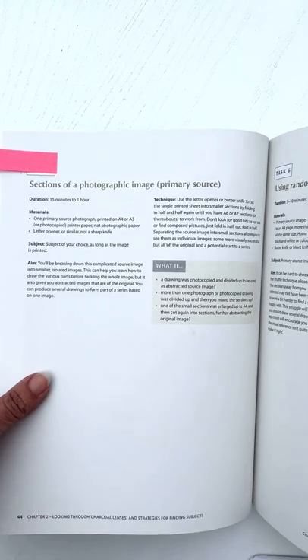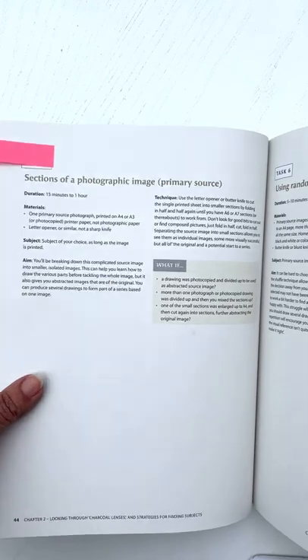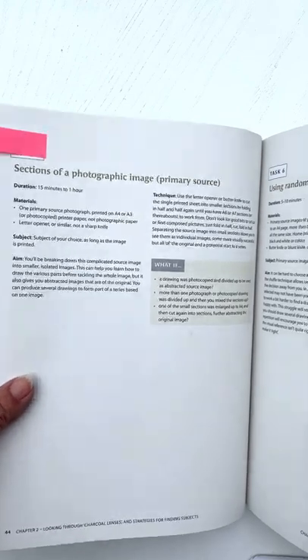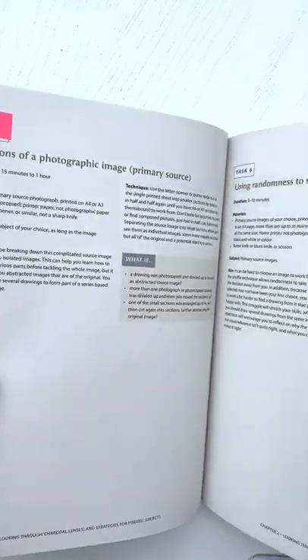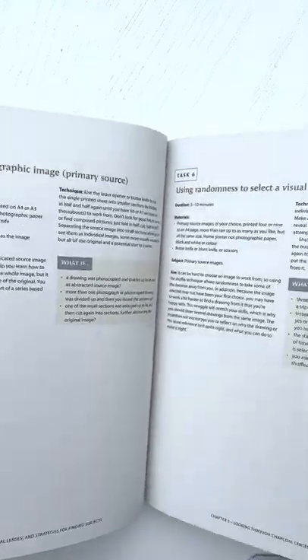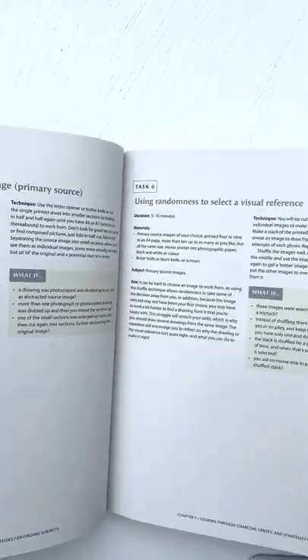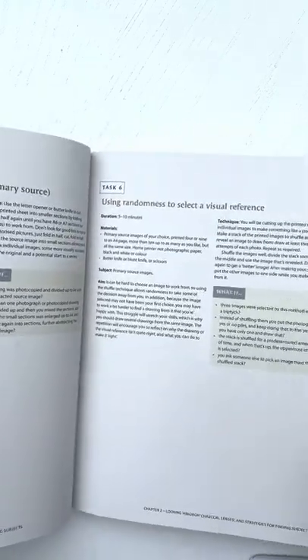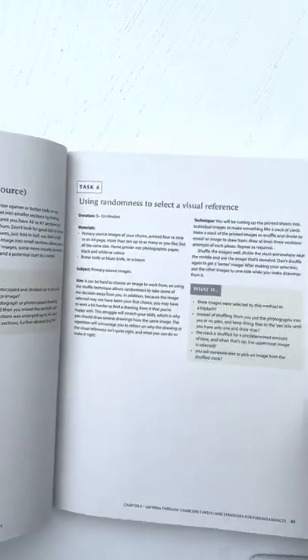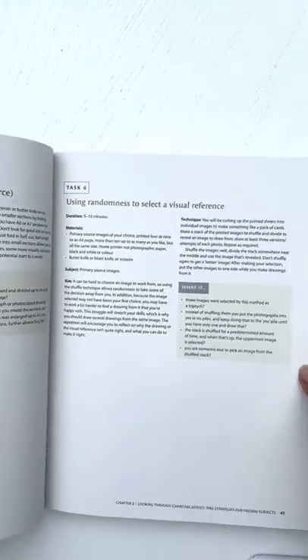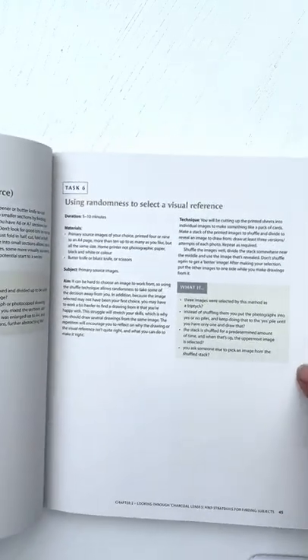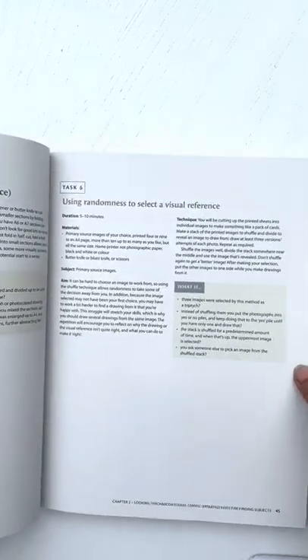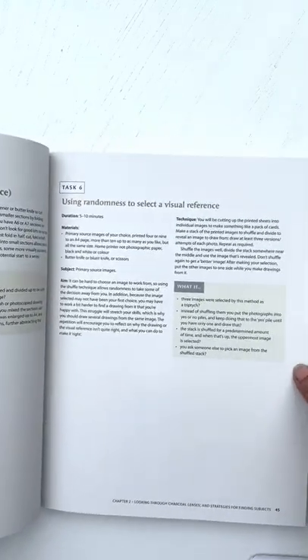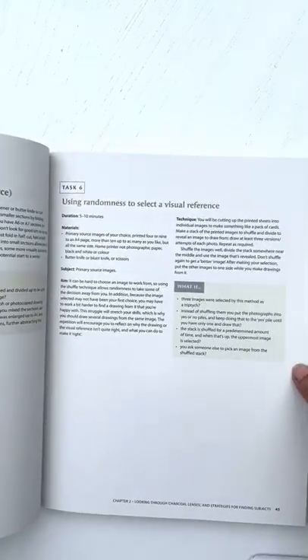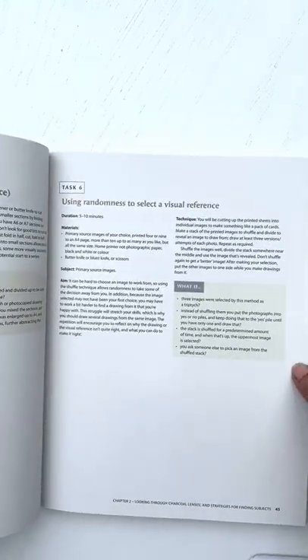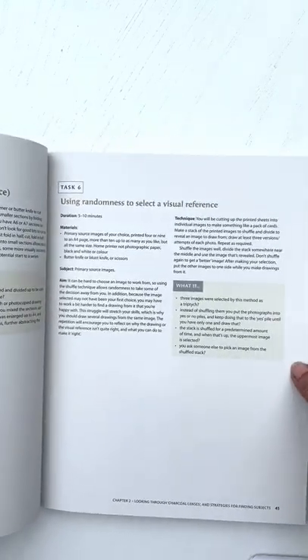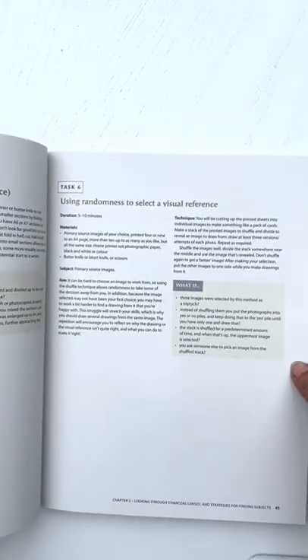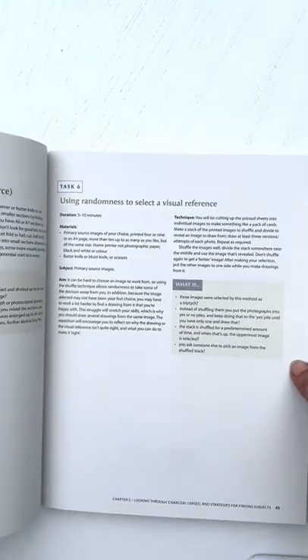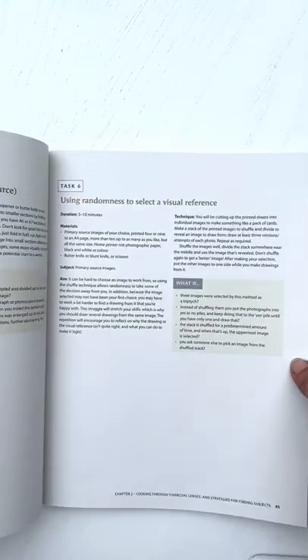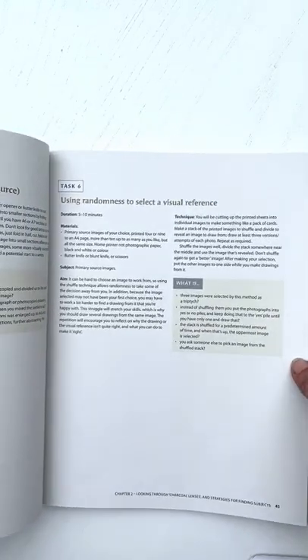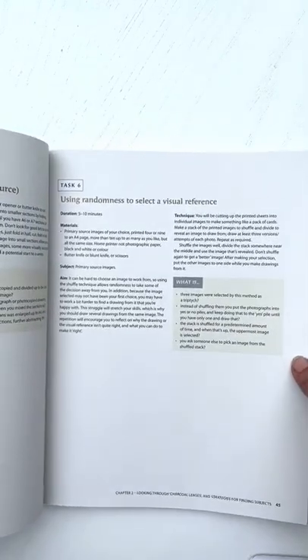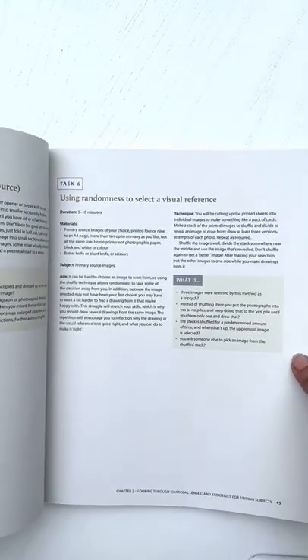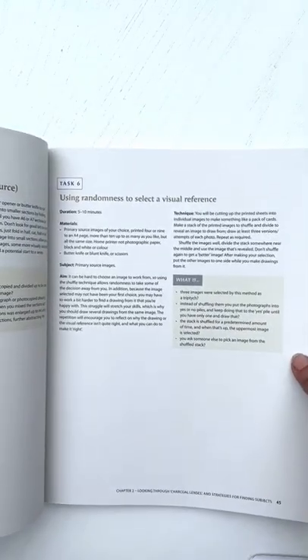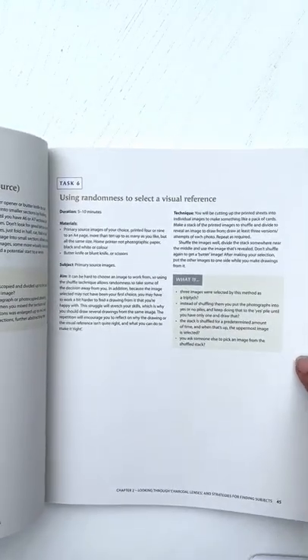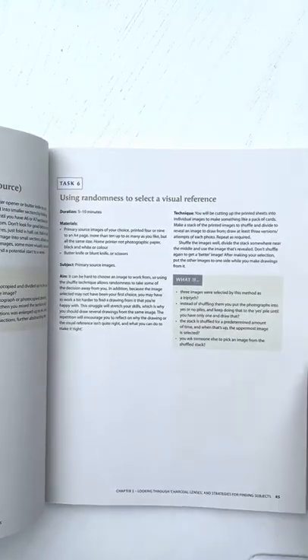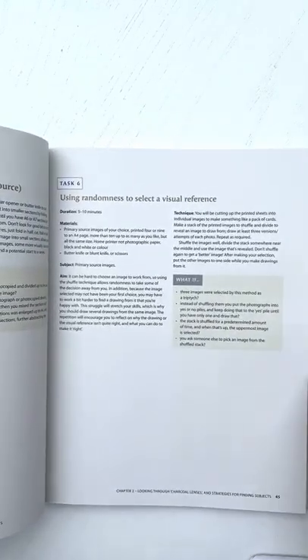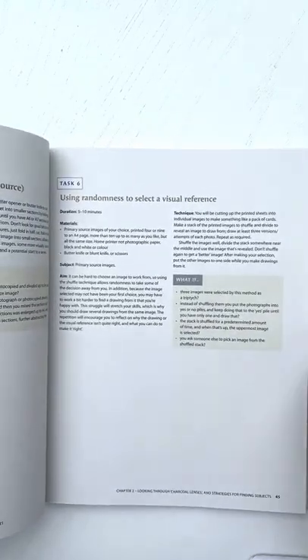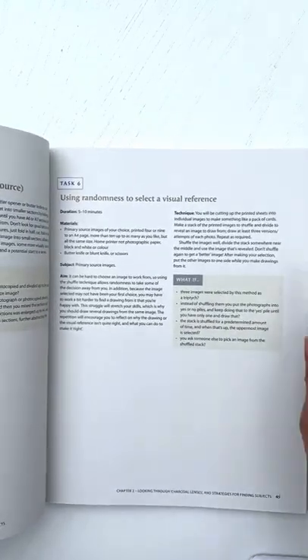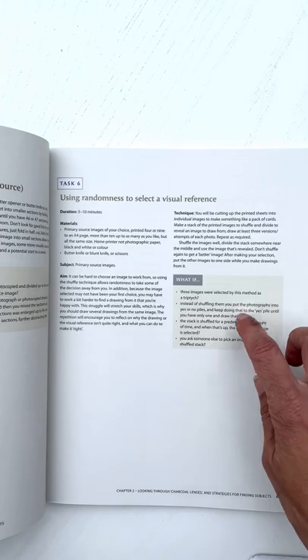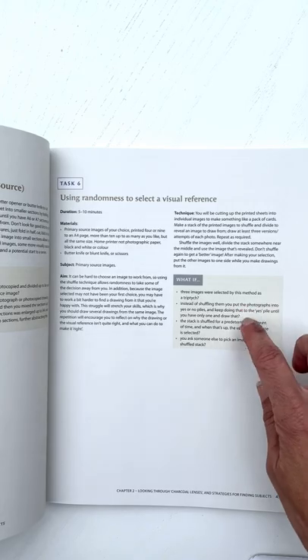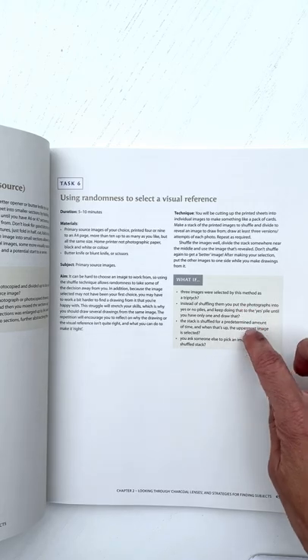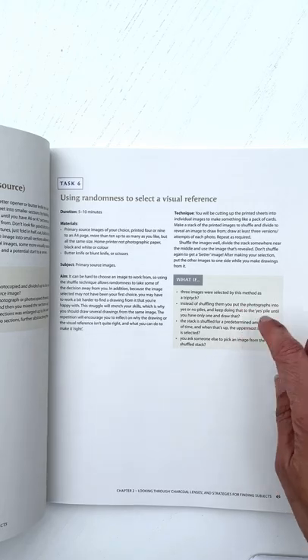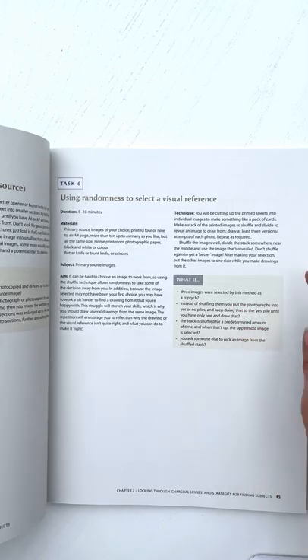I really like this one too: using randomness to select a visual reference. I do that a lot.